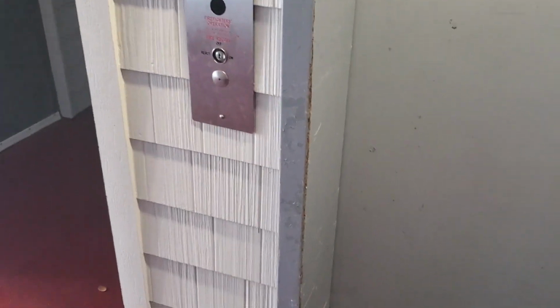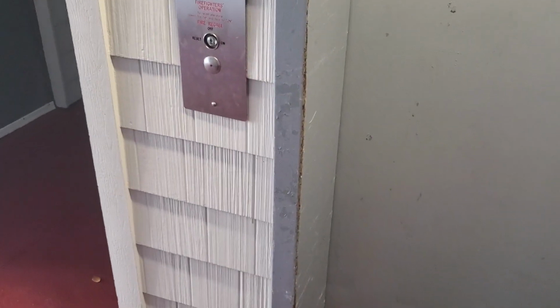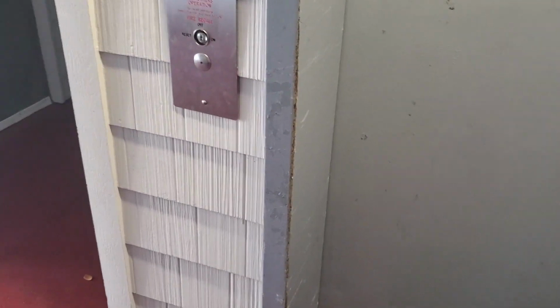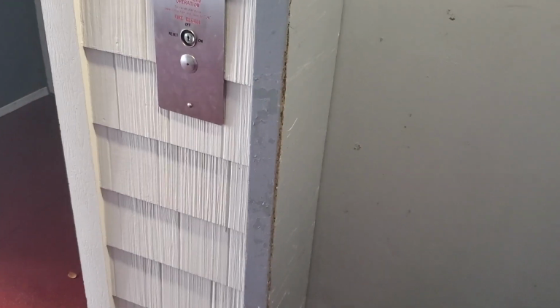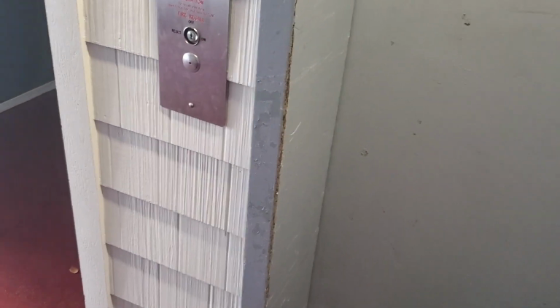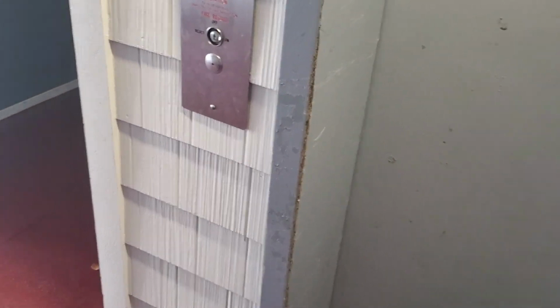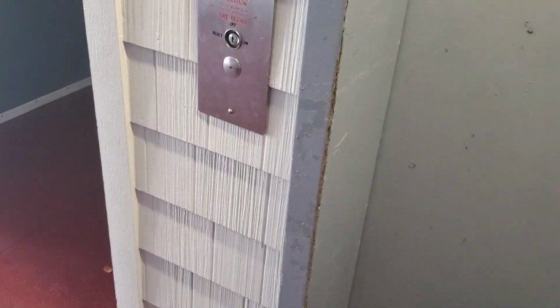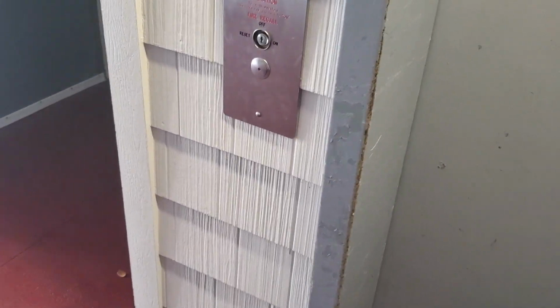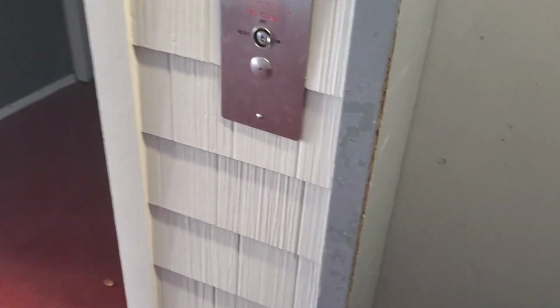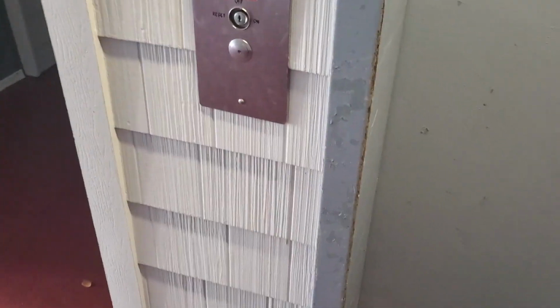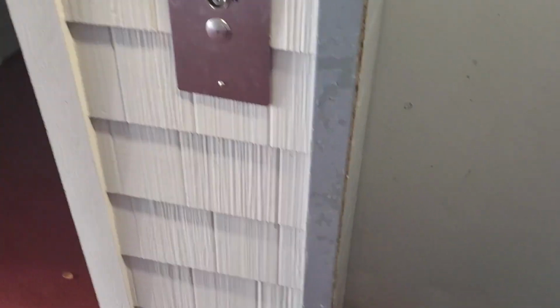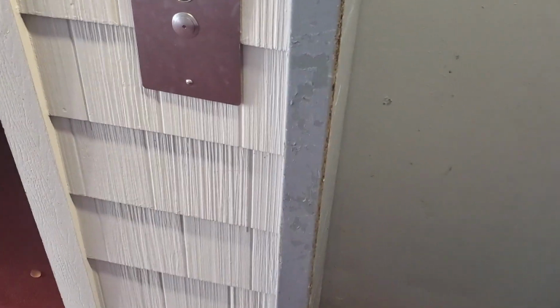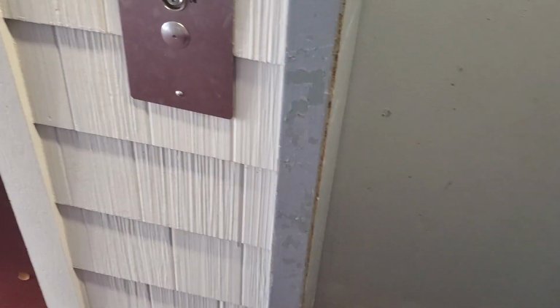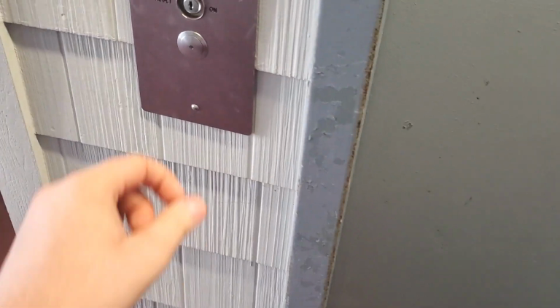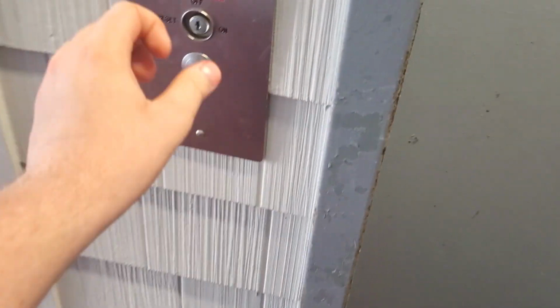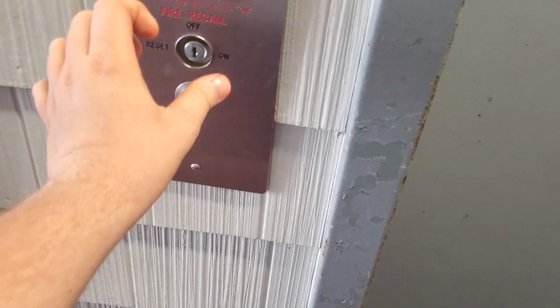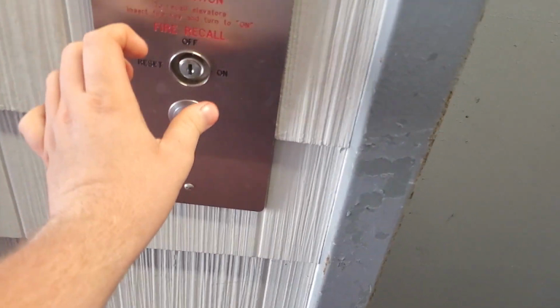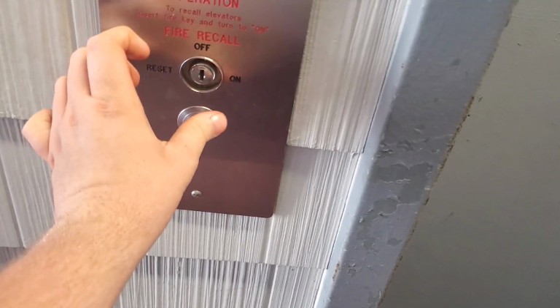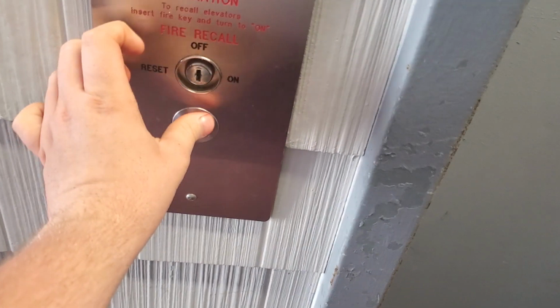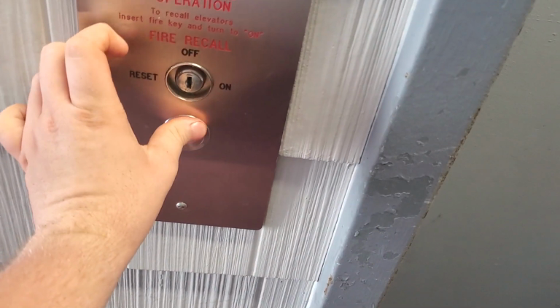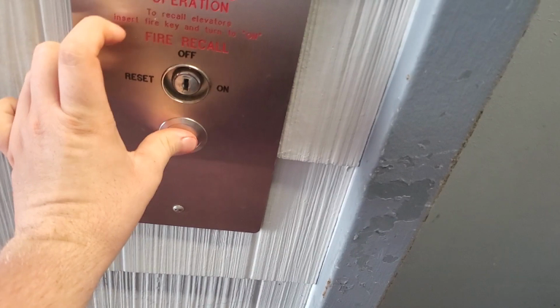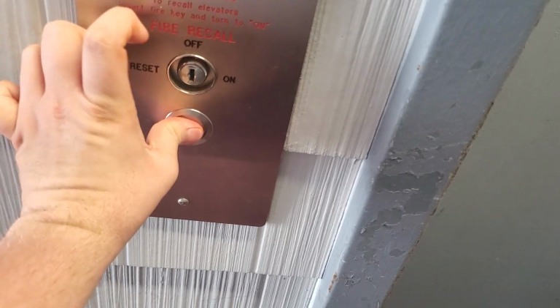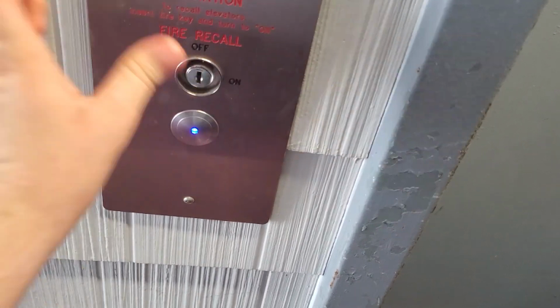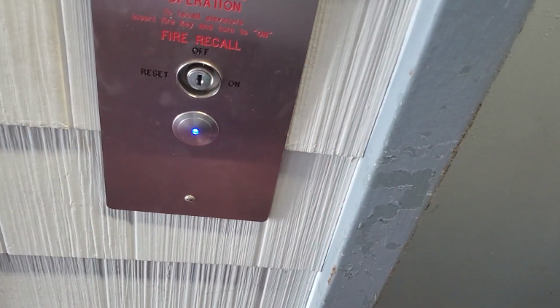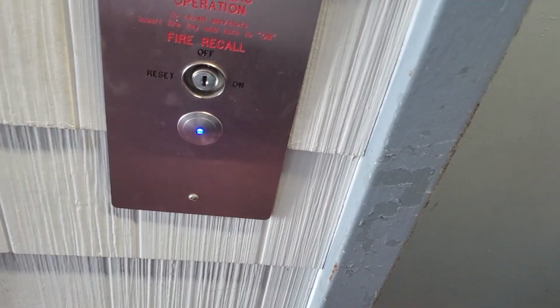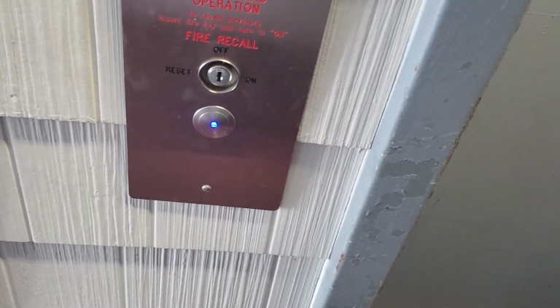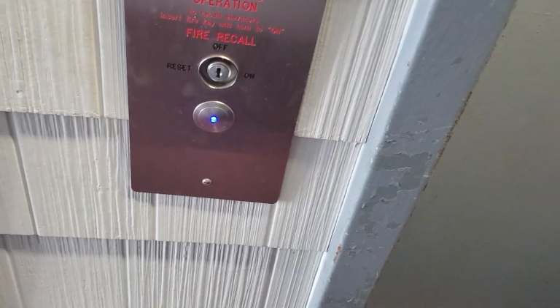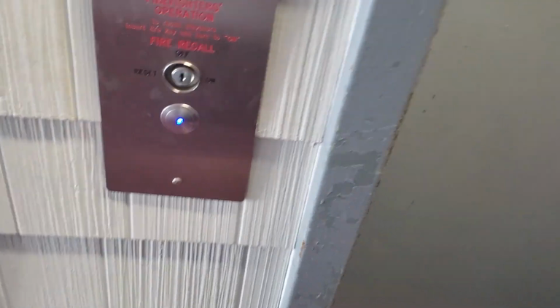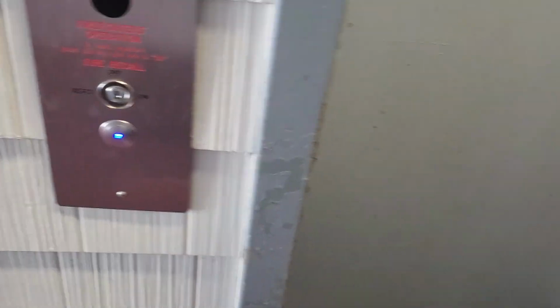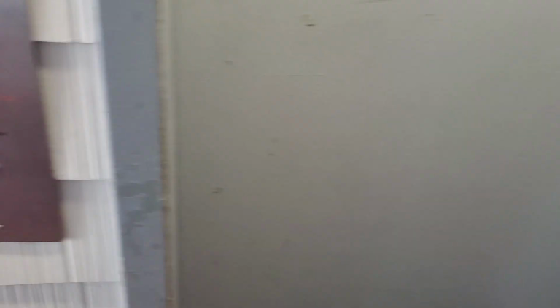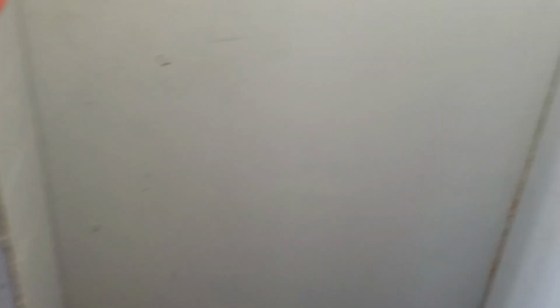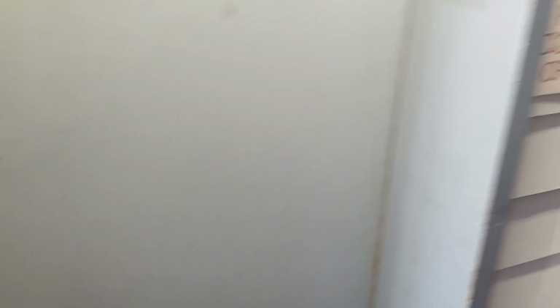I don't remember the name of this place, but this is in North Myrtle Beach, South Carolina. We have a Cavinder elevator.